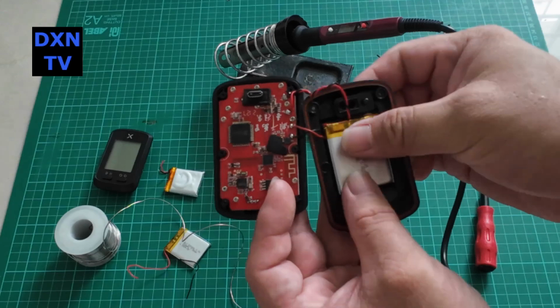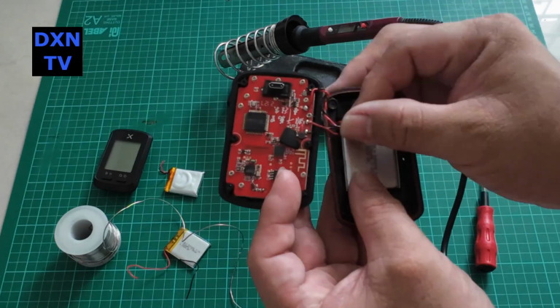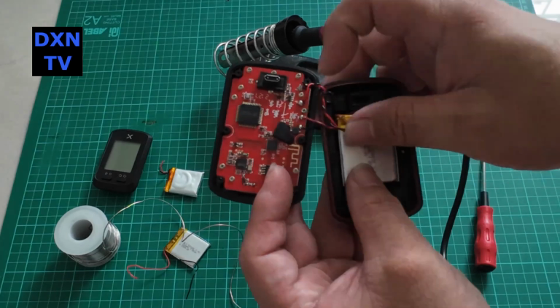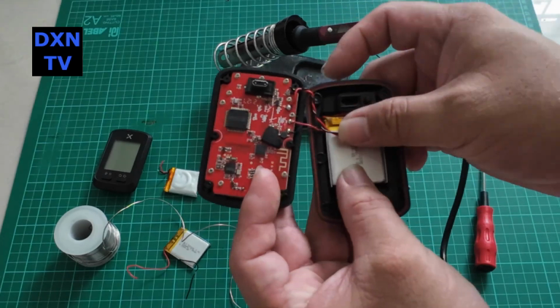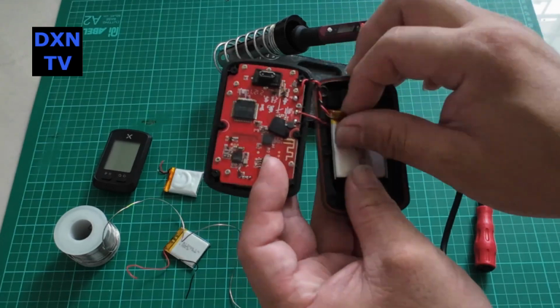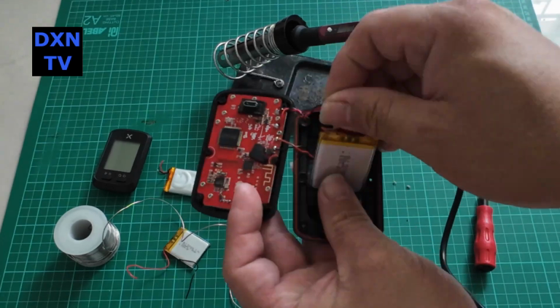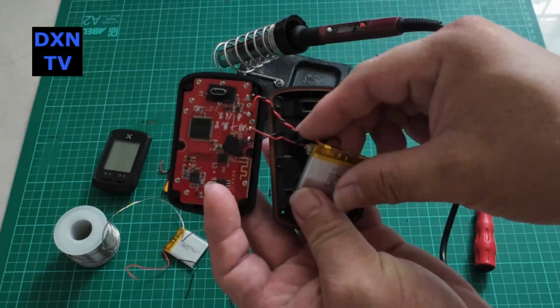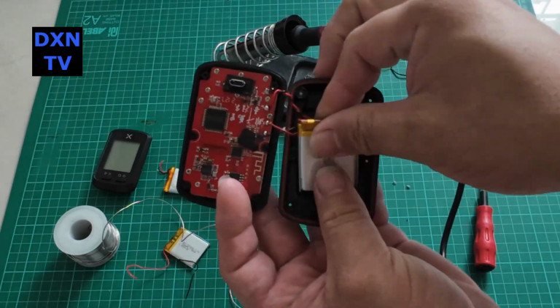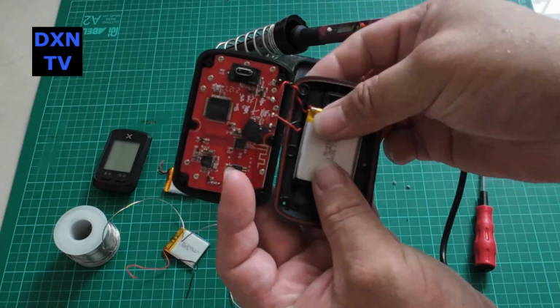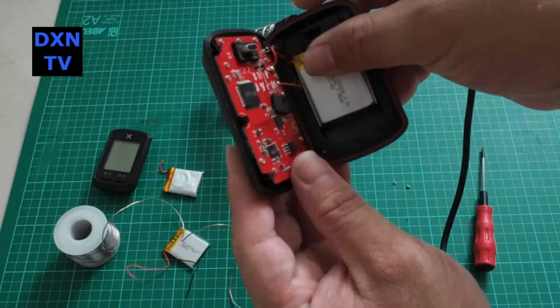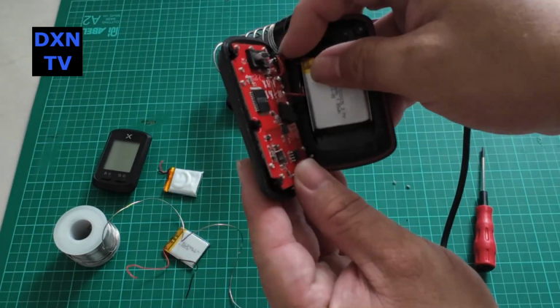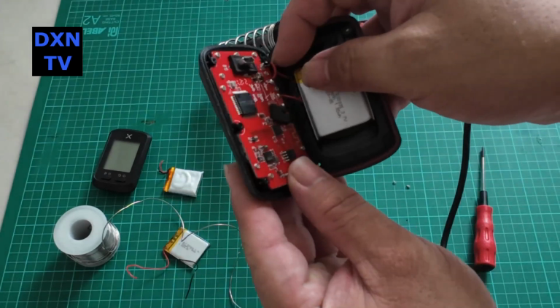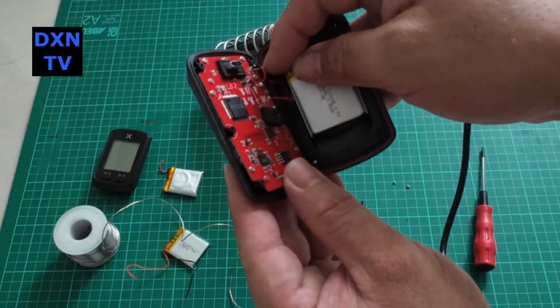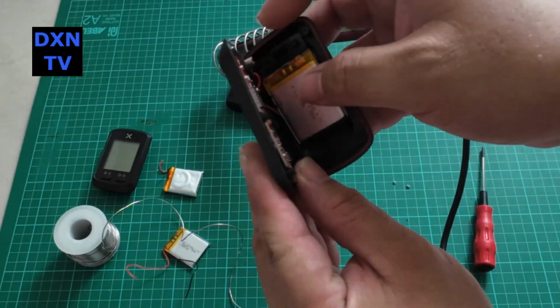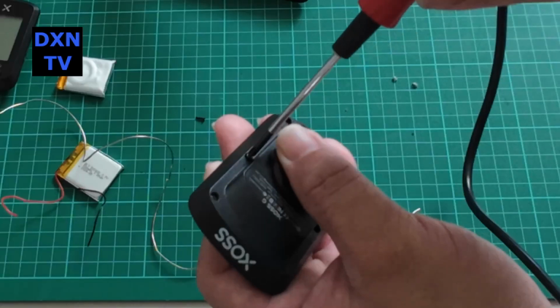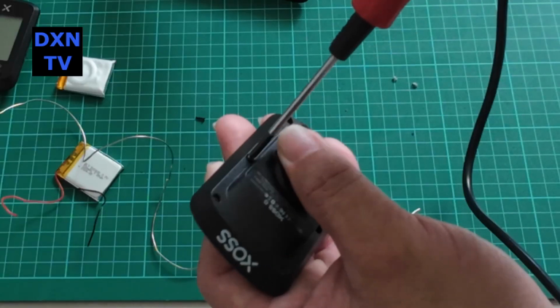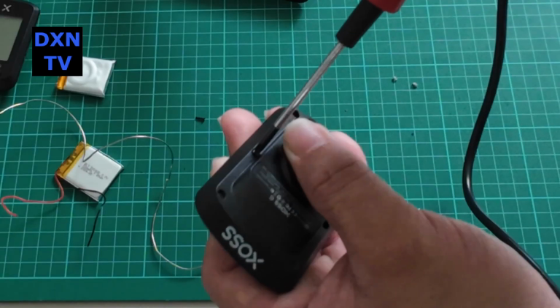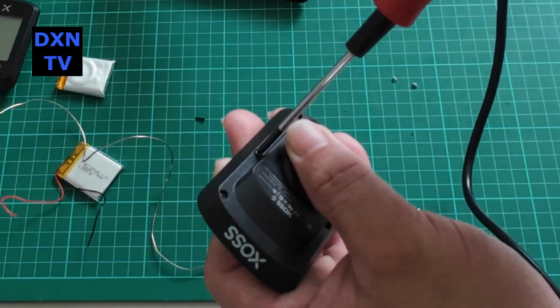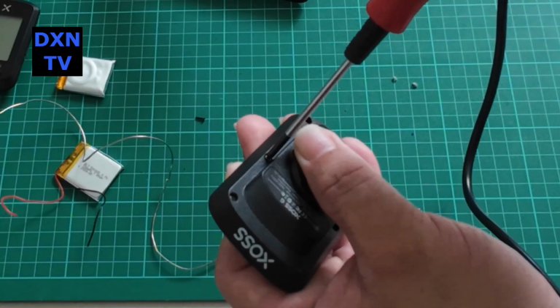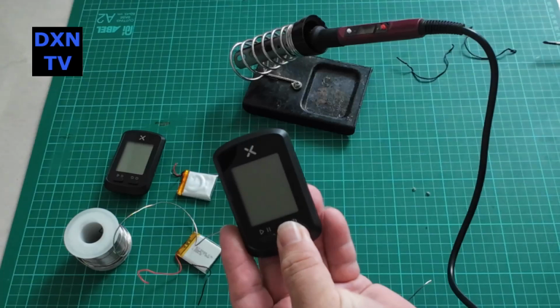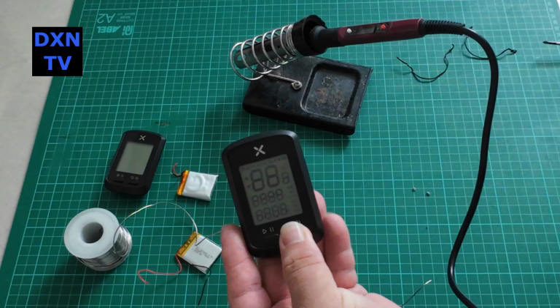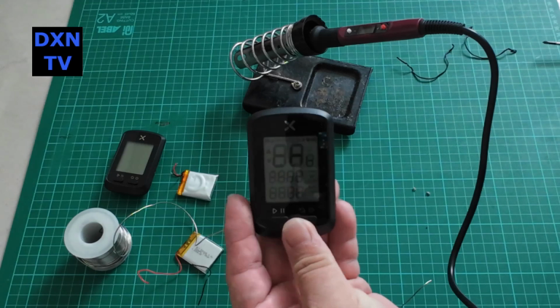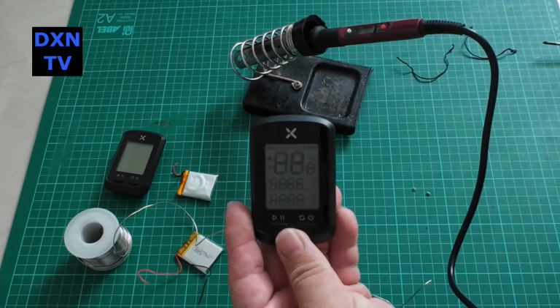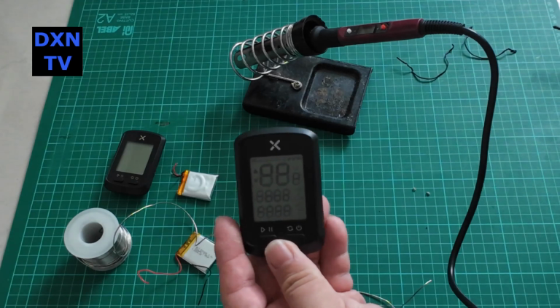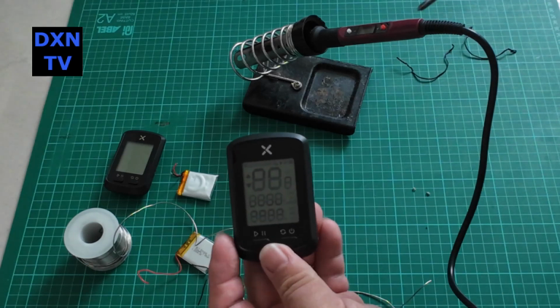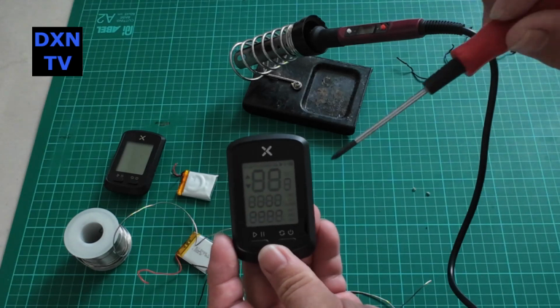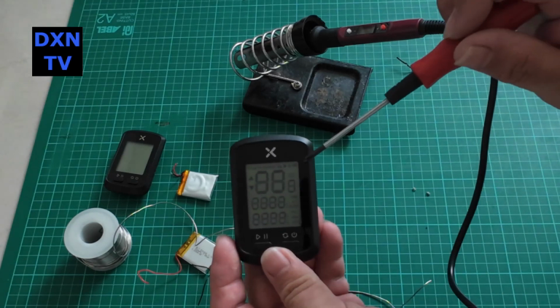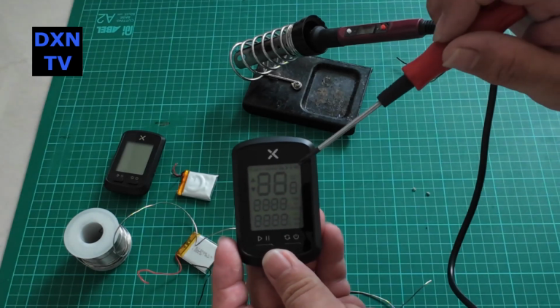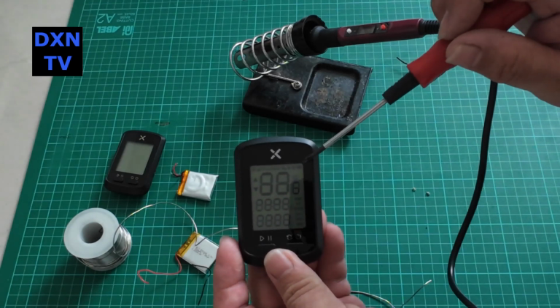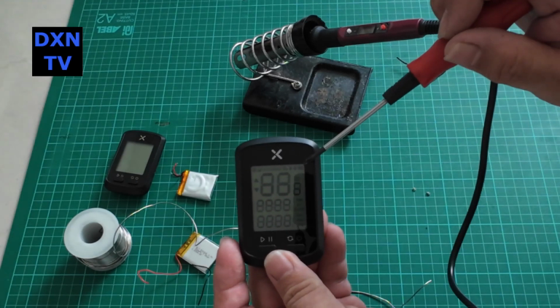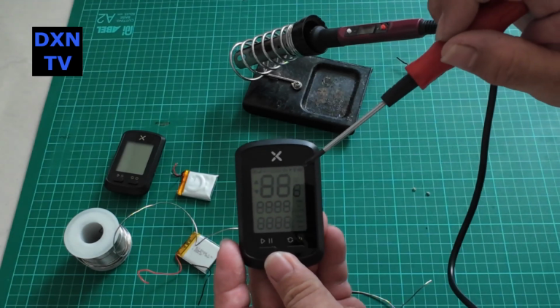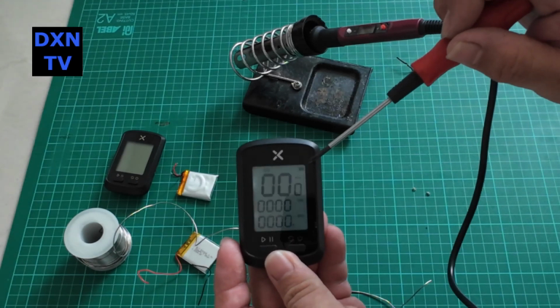Carefully close up the casing — be careful not to pinch the cables. Let's hope they can give us a longer operation time with these new batteries.